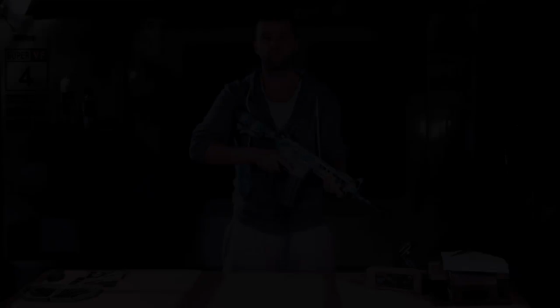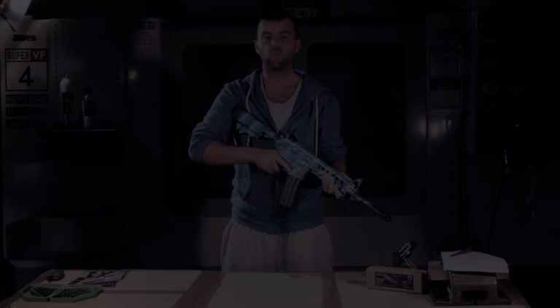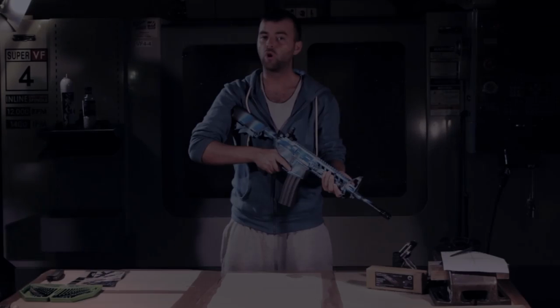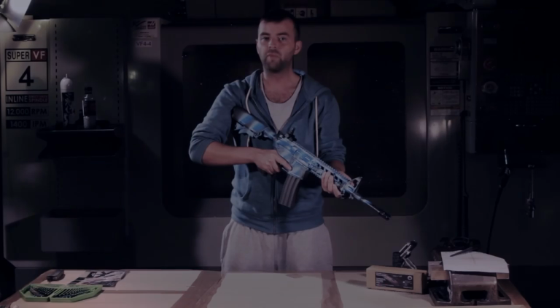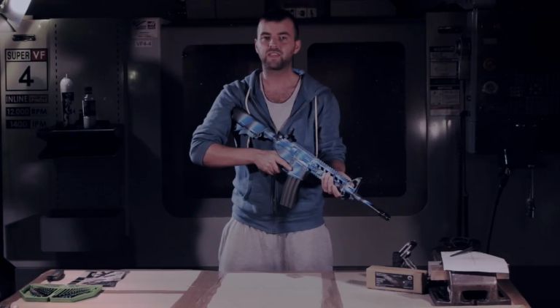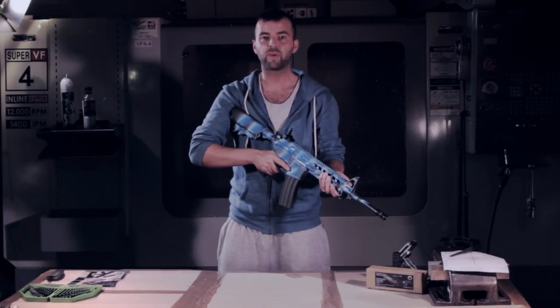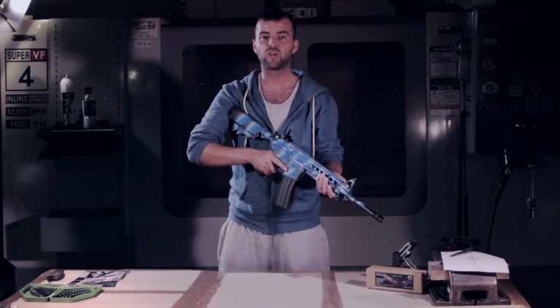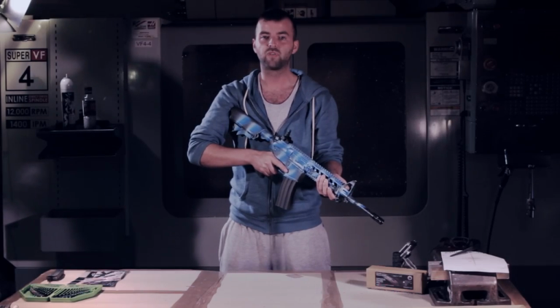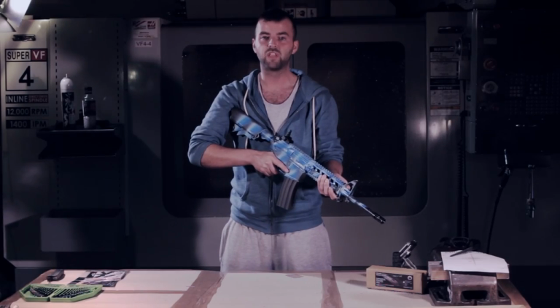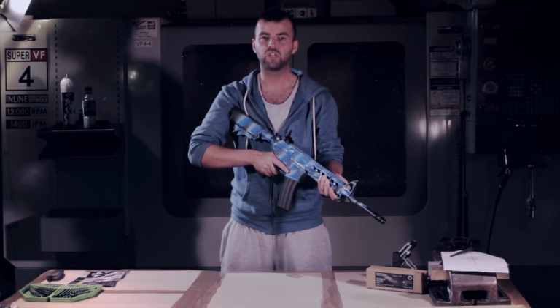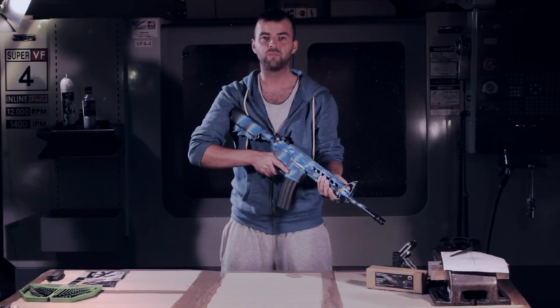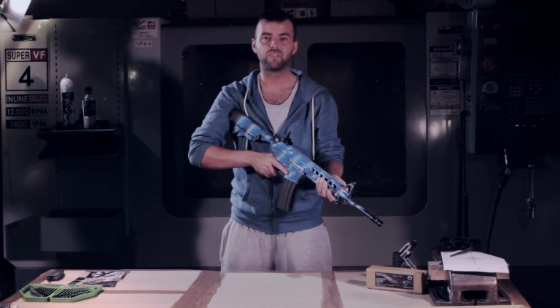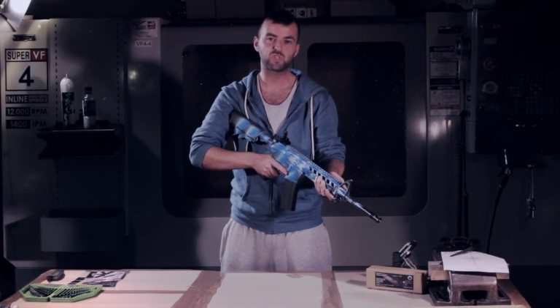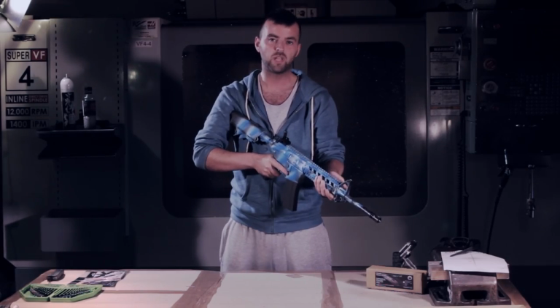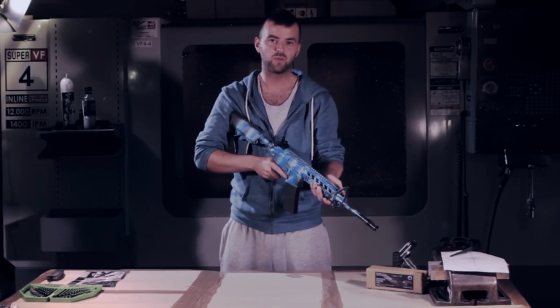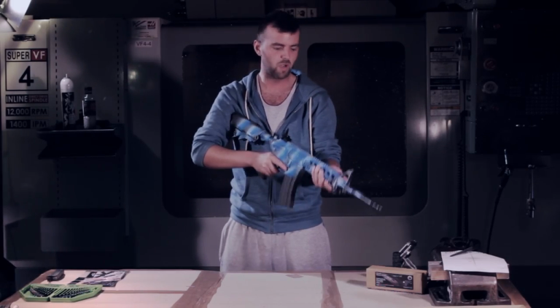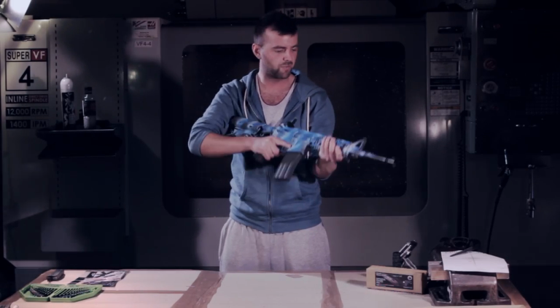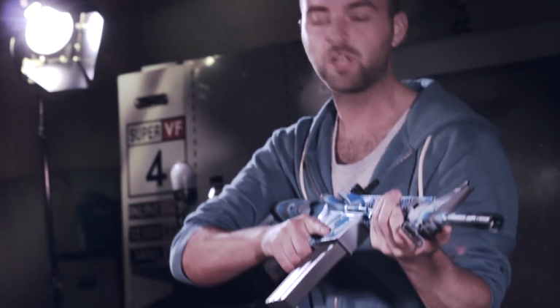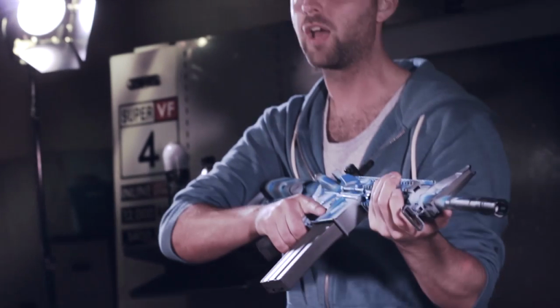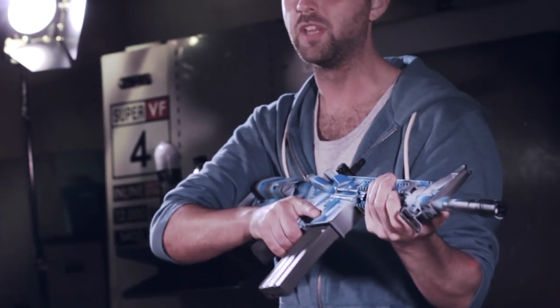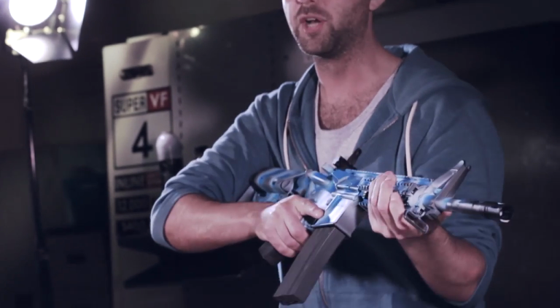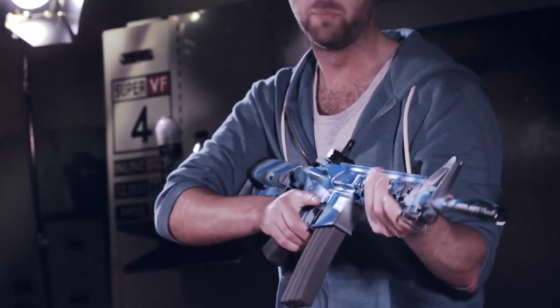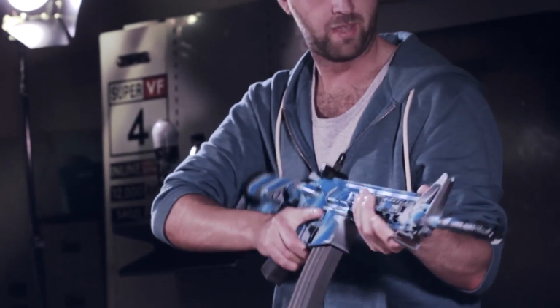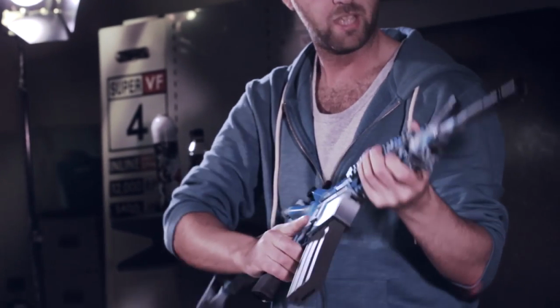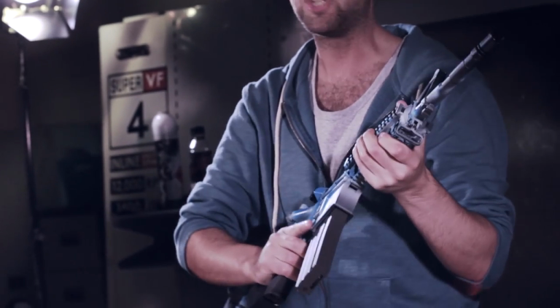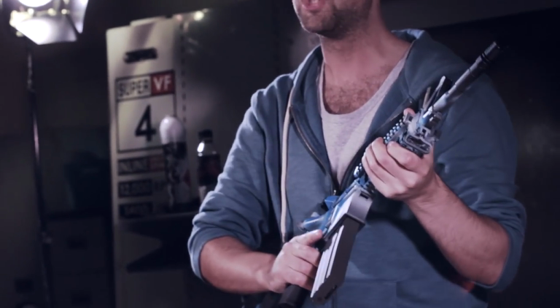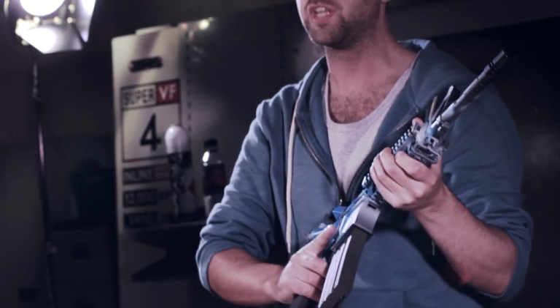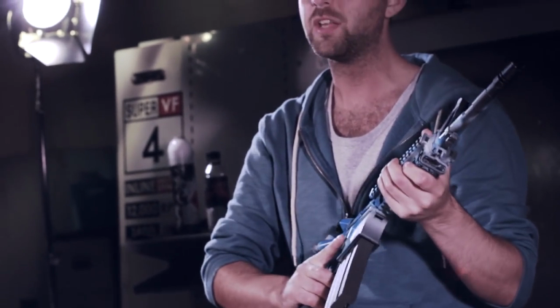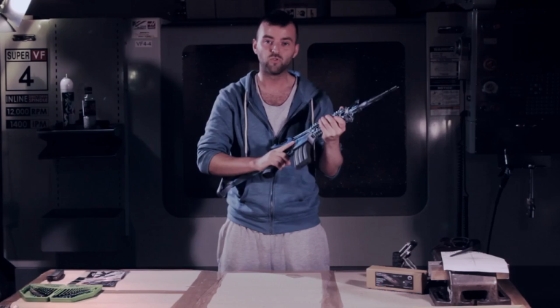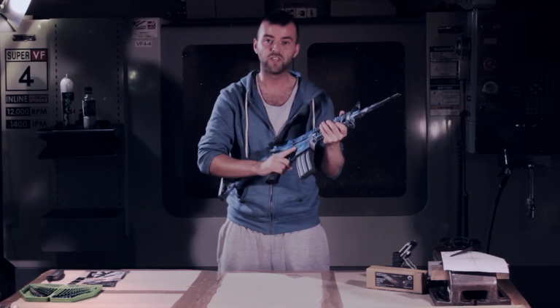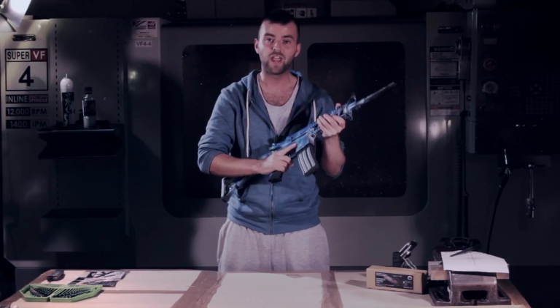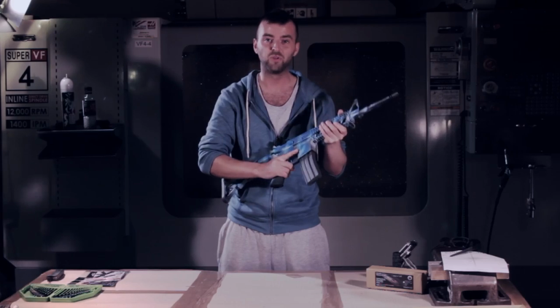Welcome back to Epic Airsoft HD. This week we have the UKARA-legal G&G Raider-L.